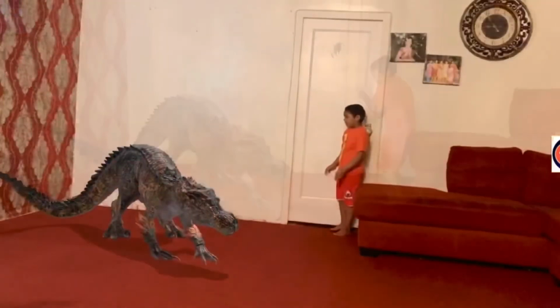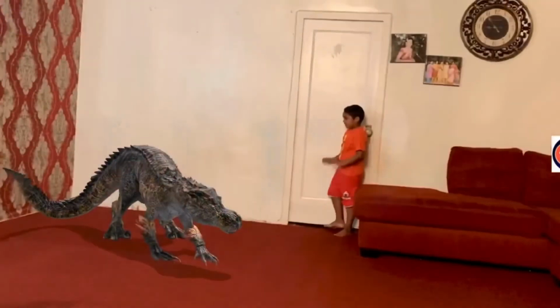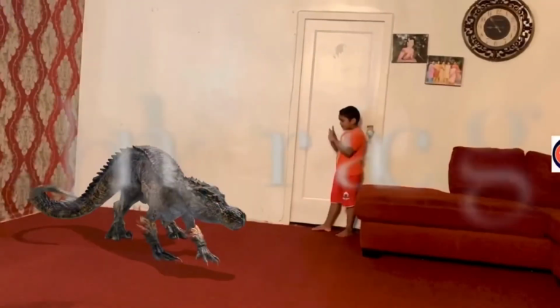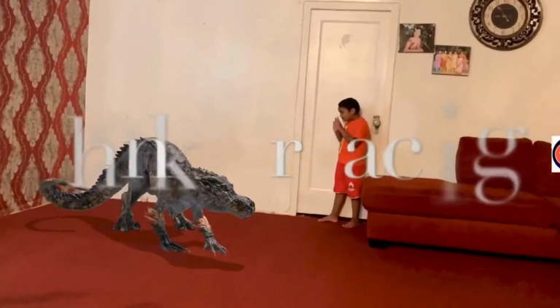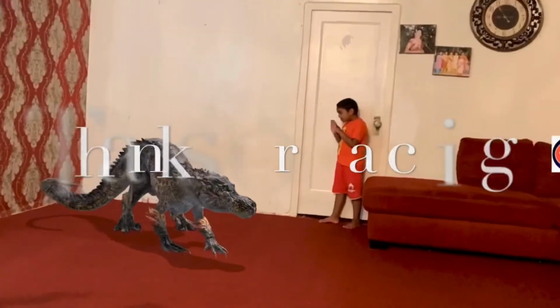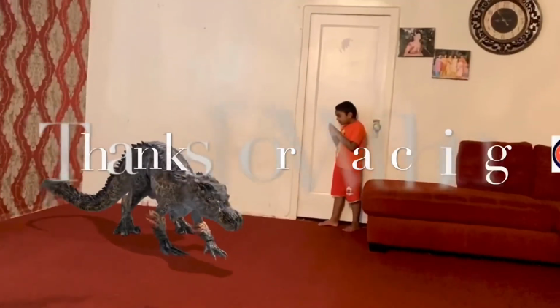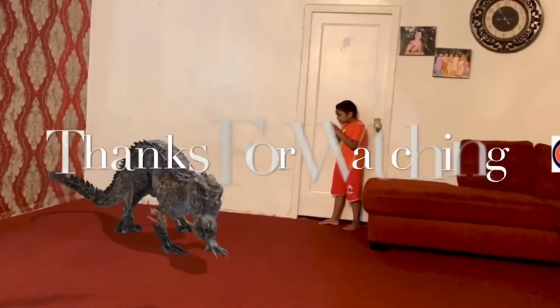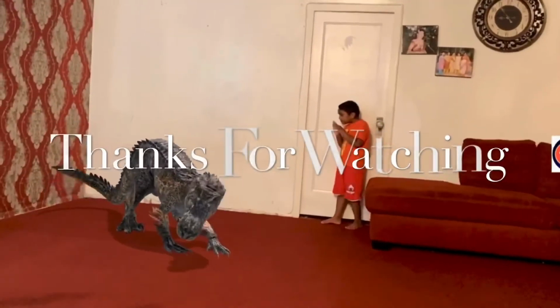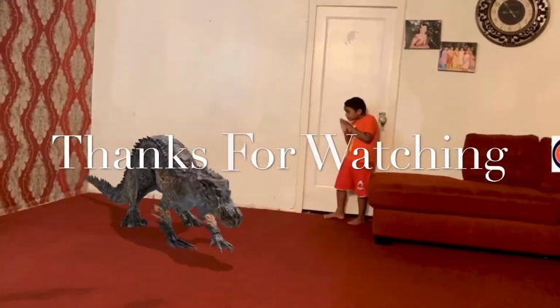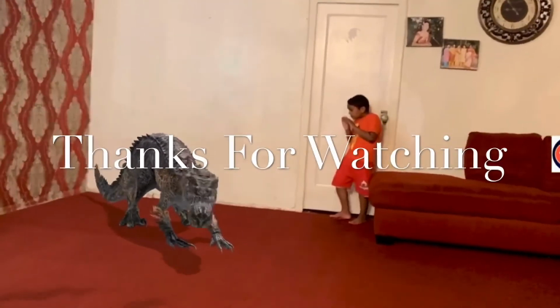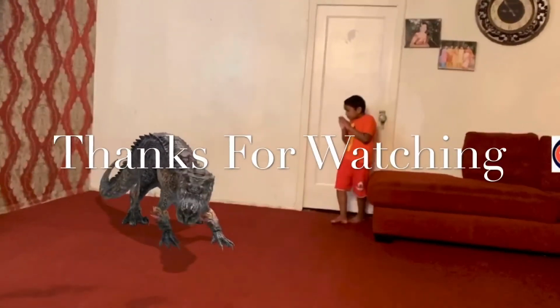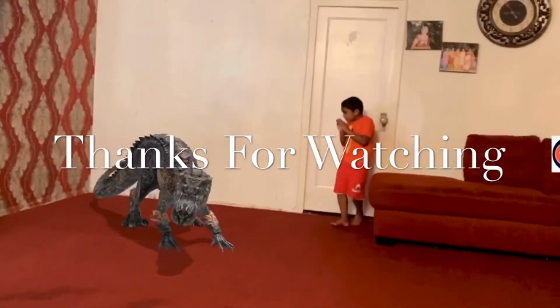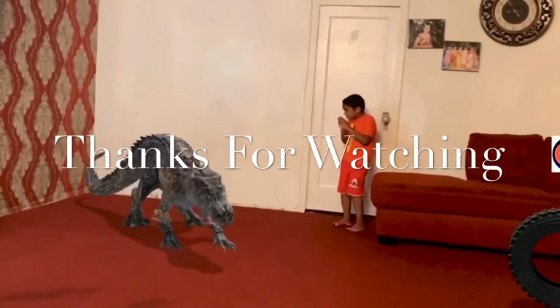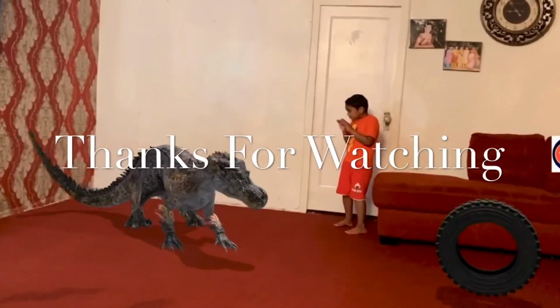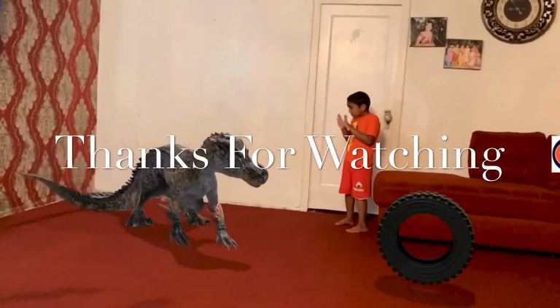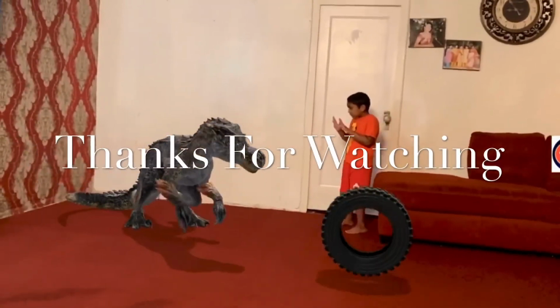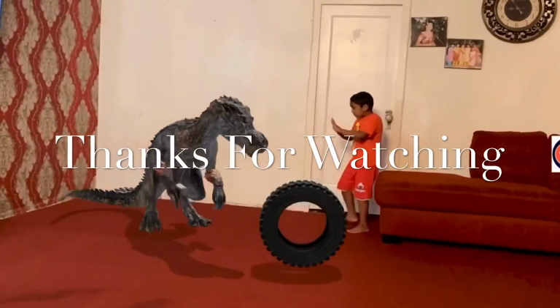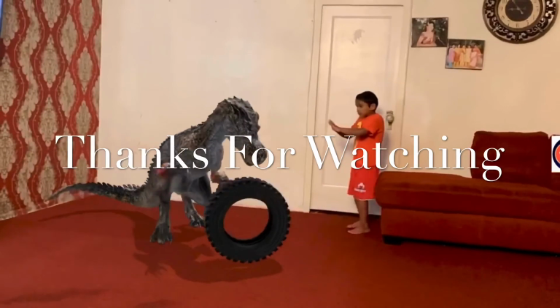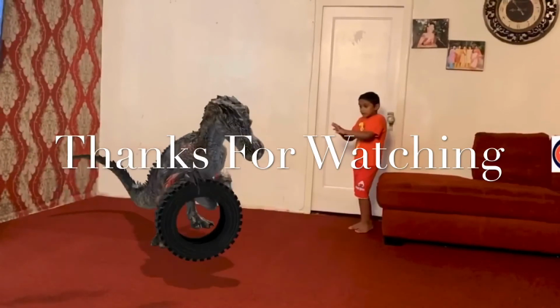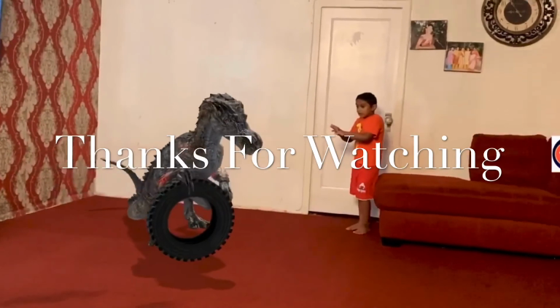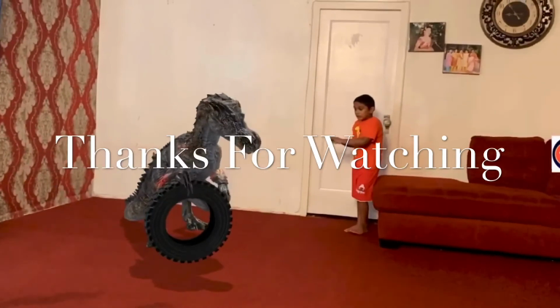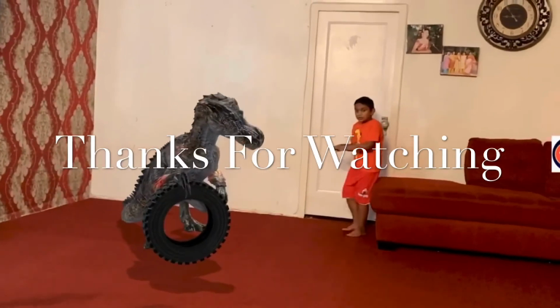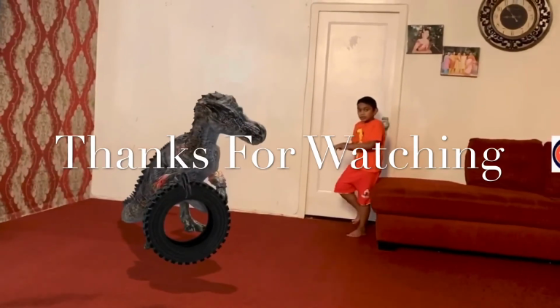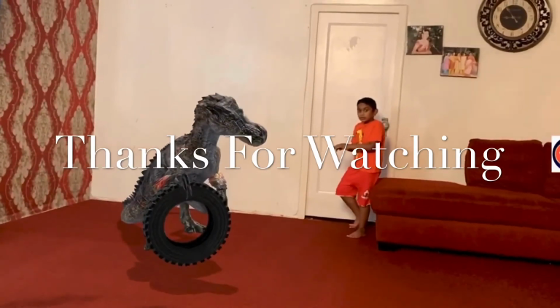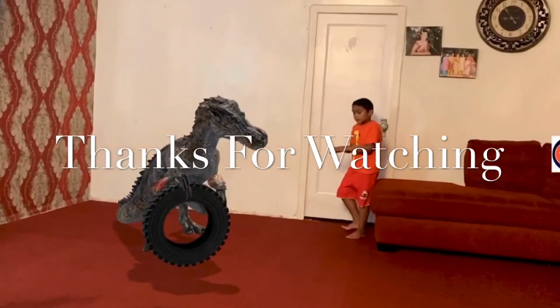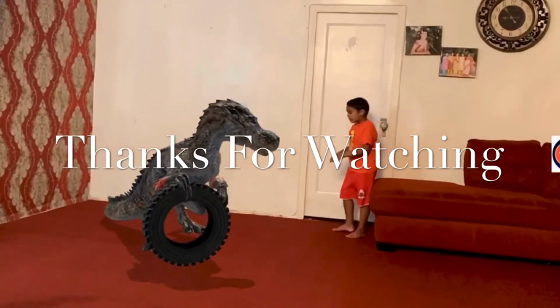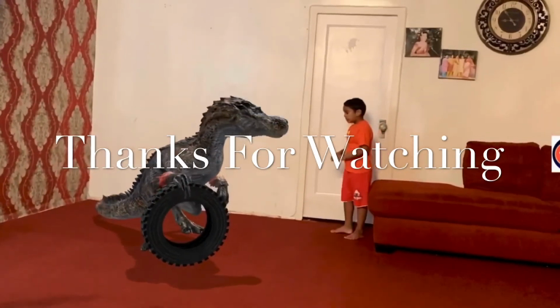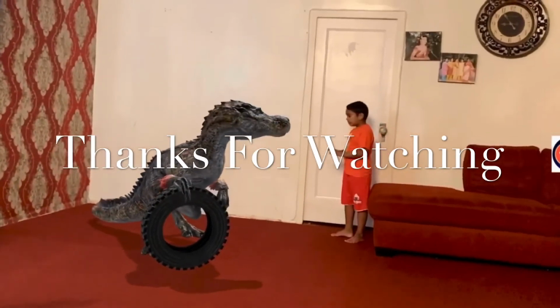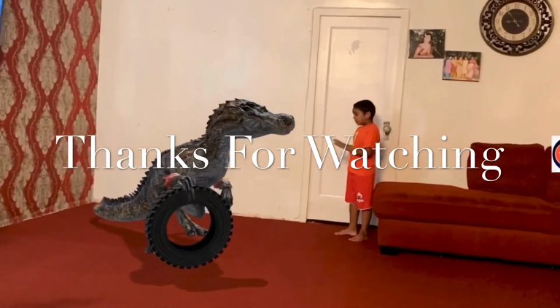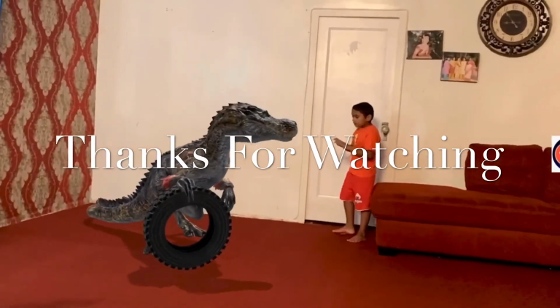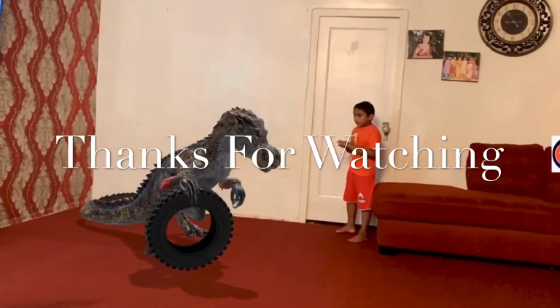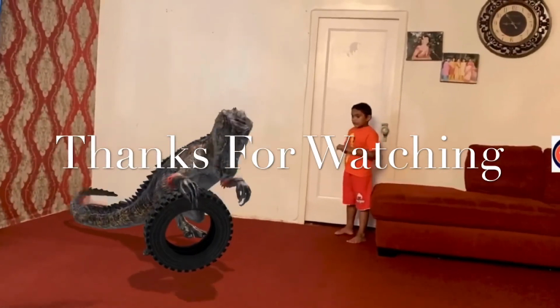Thank you for watching and subscribe for more videos. Bye bye.